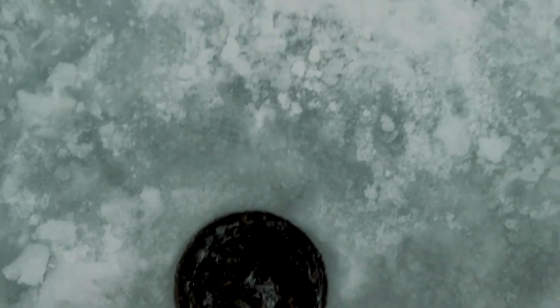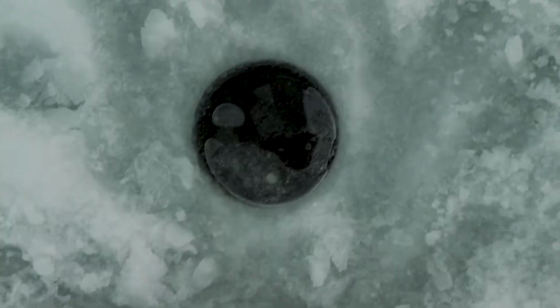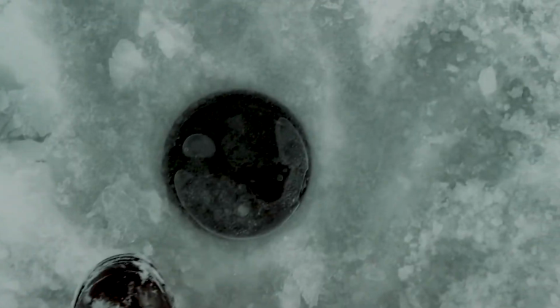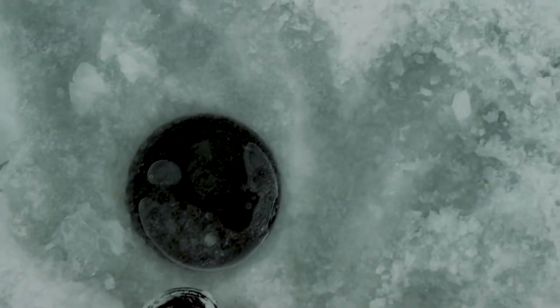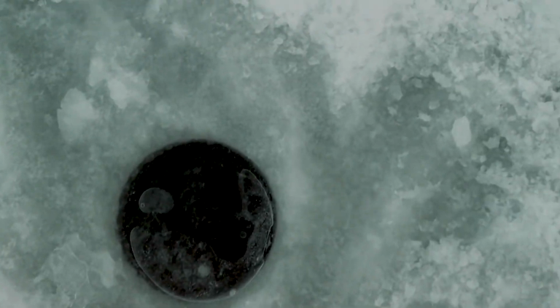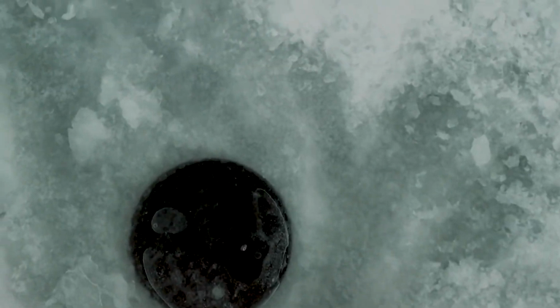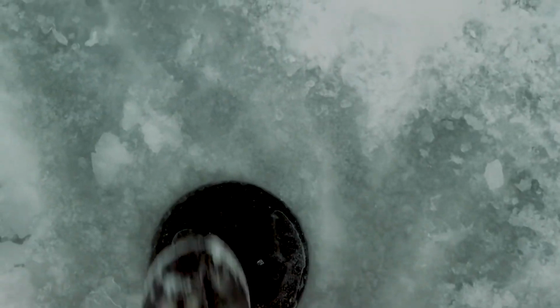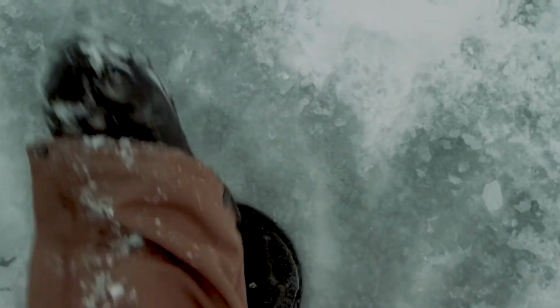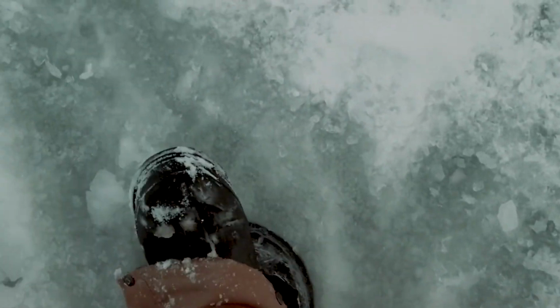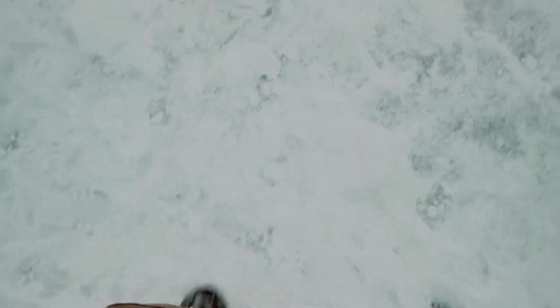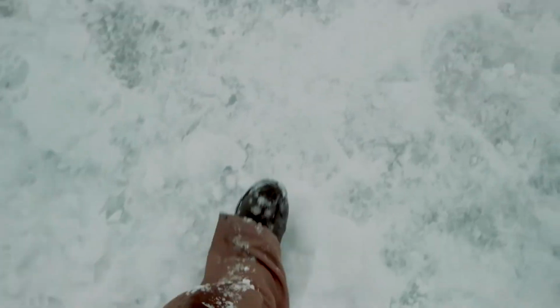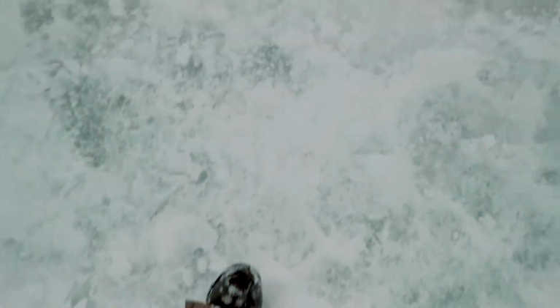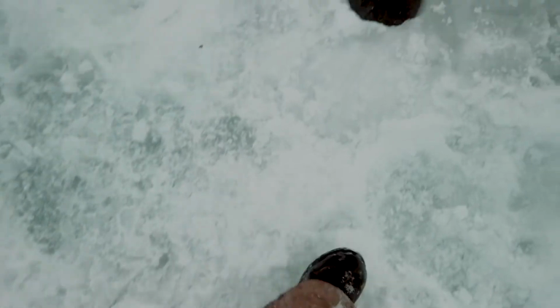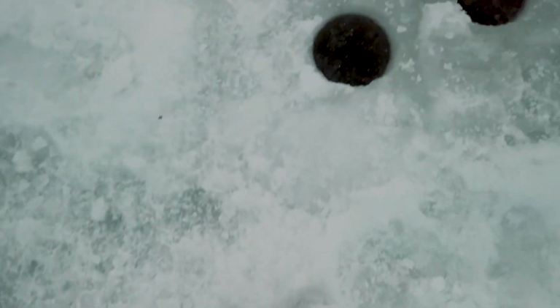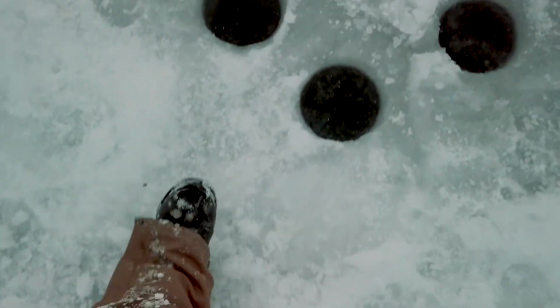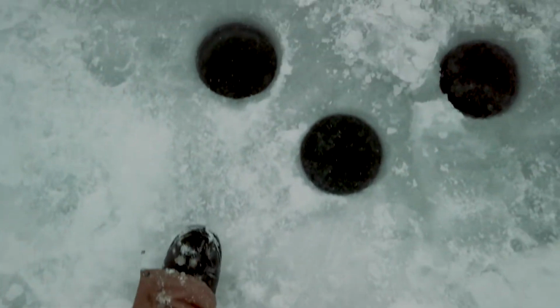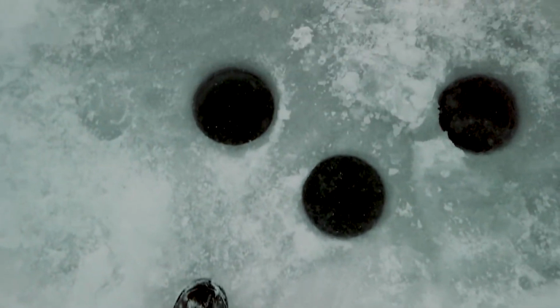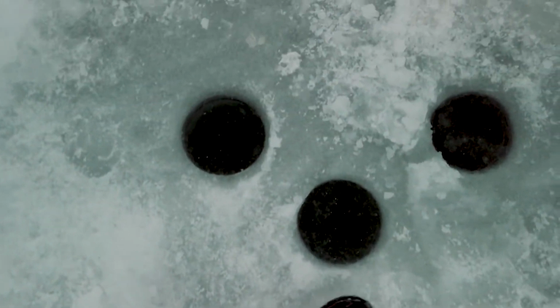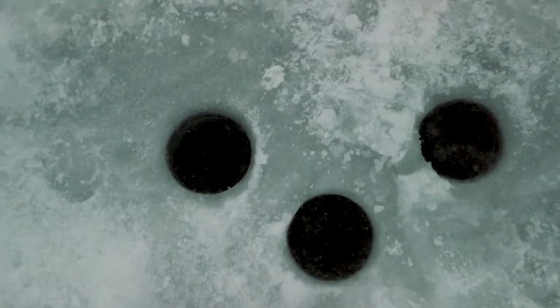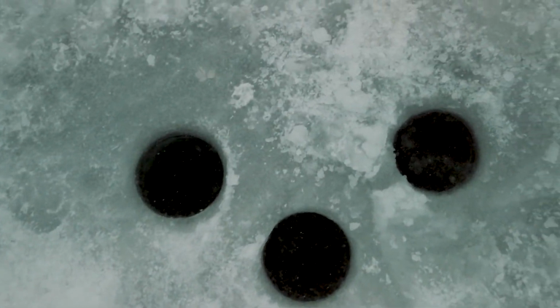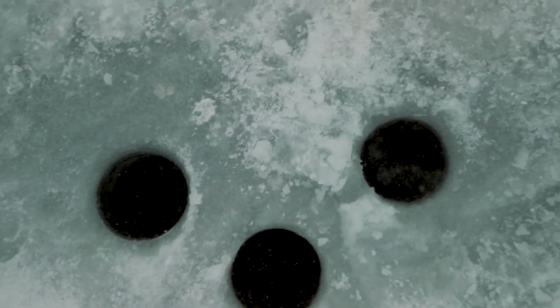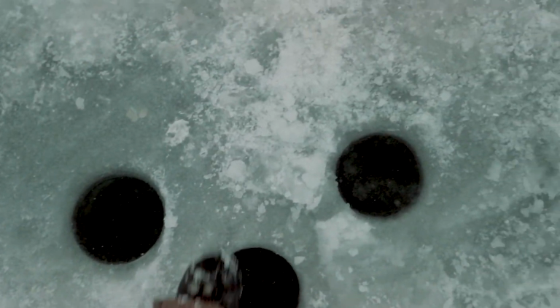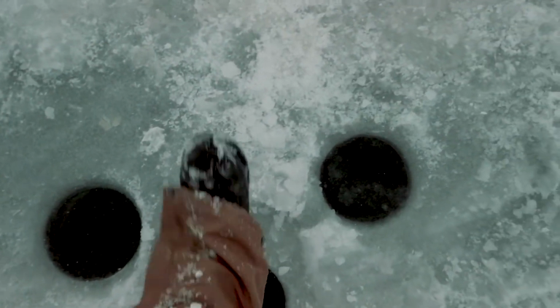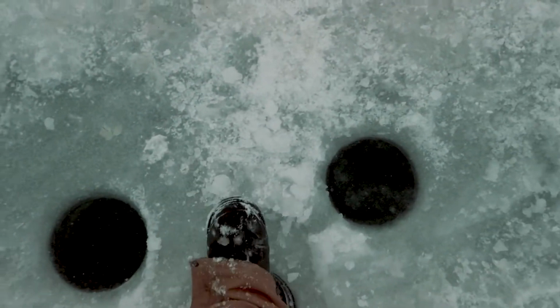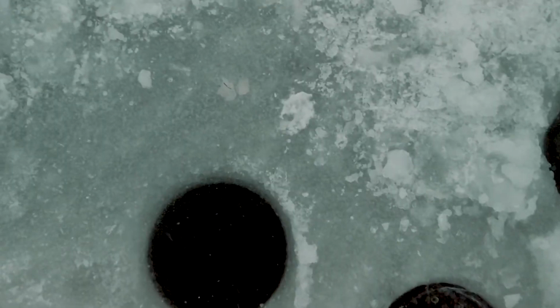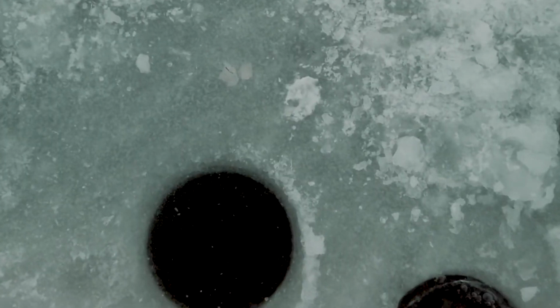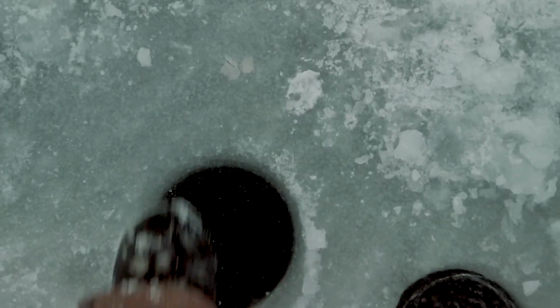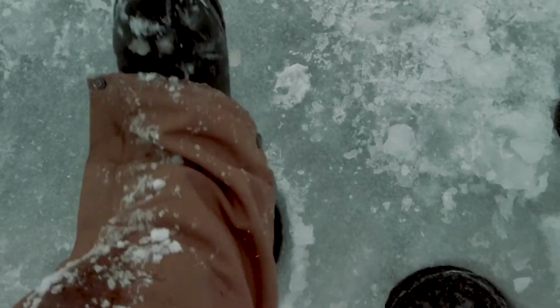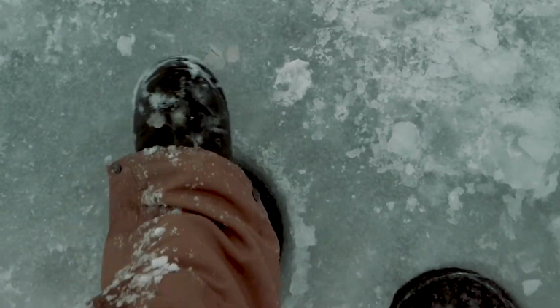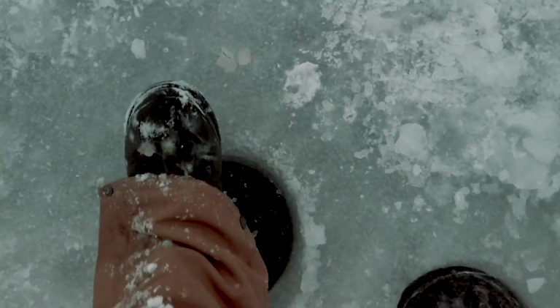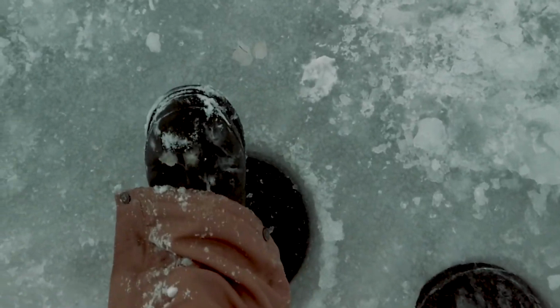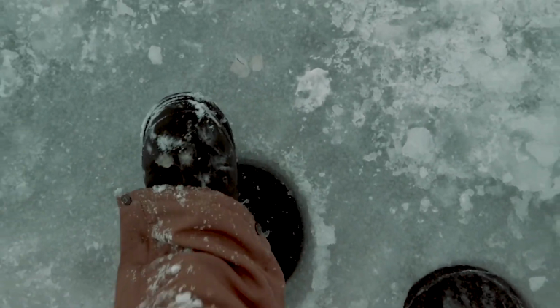Got another one right here. Look at this. I got three fishing holes right here. I didn't even have to drill a single one of them.